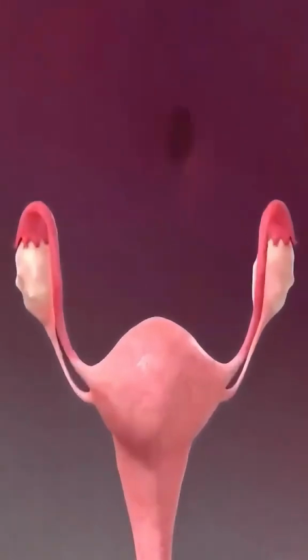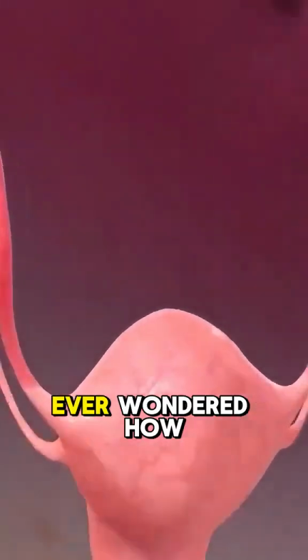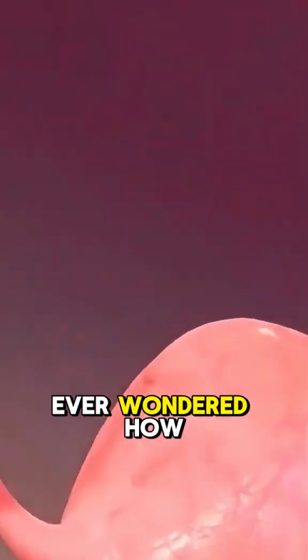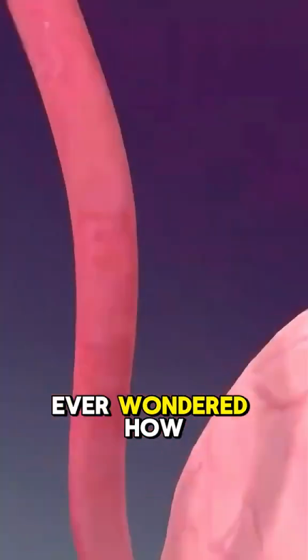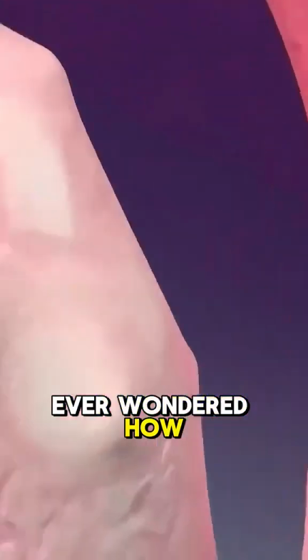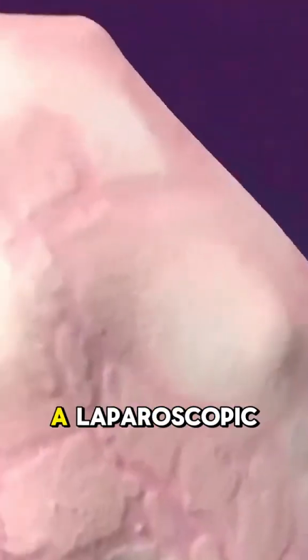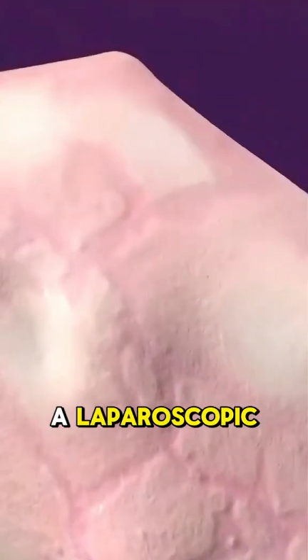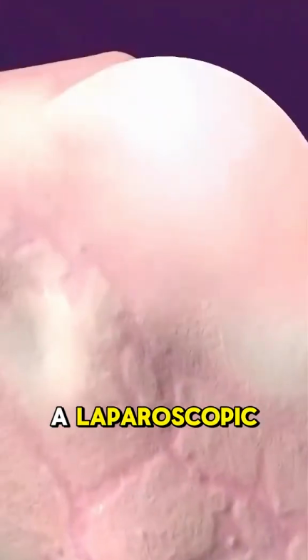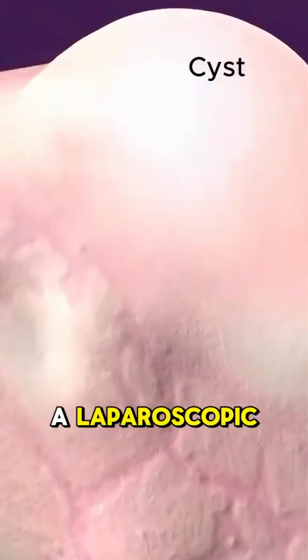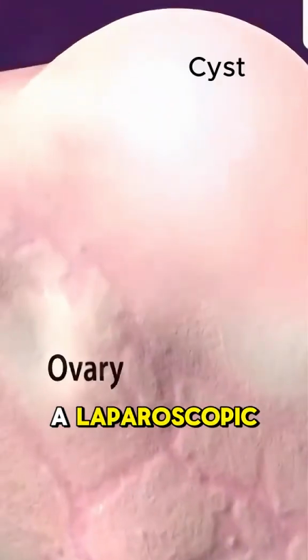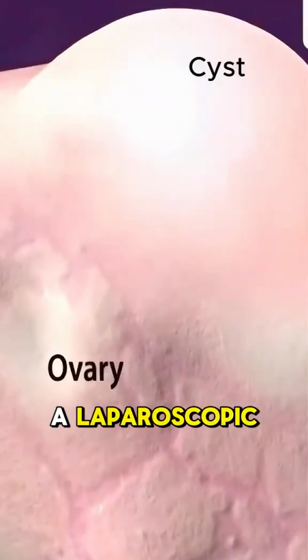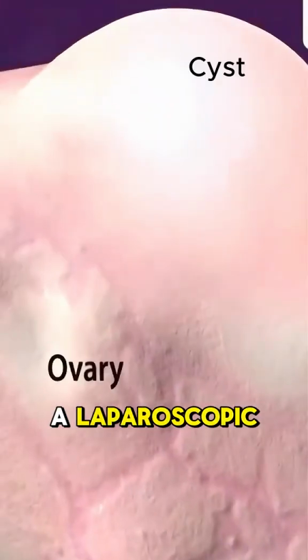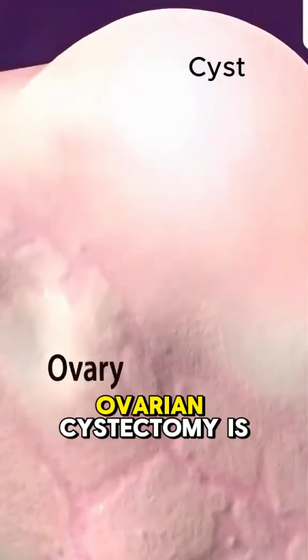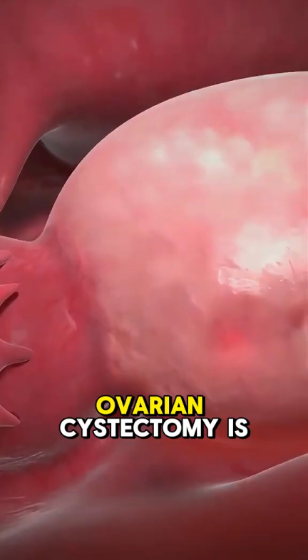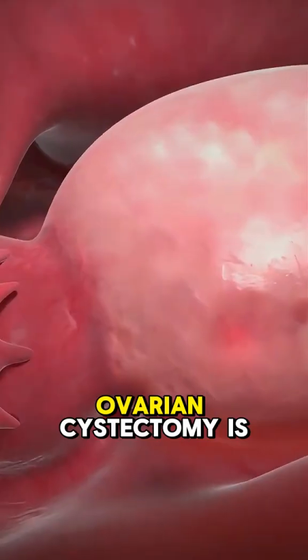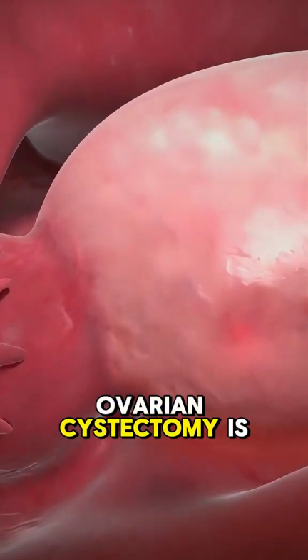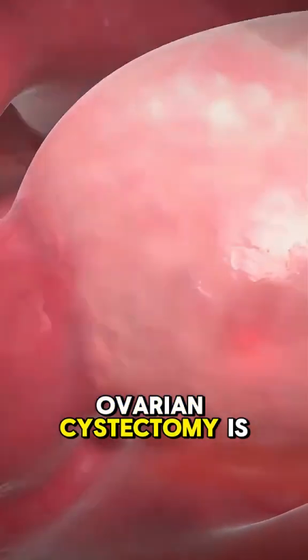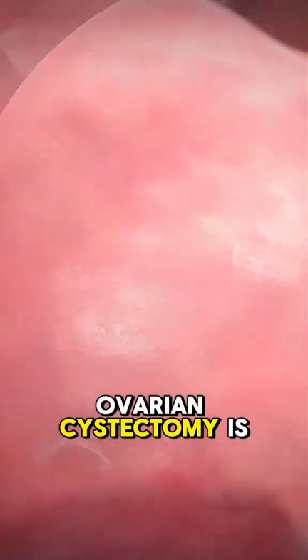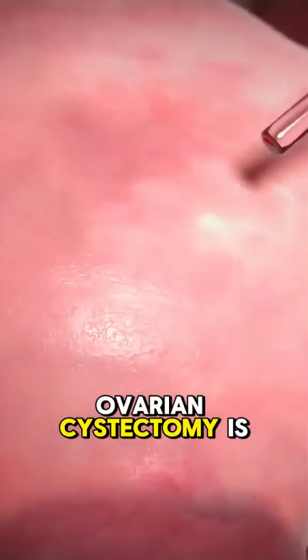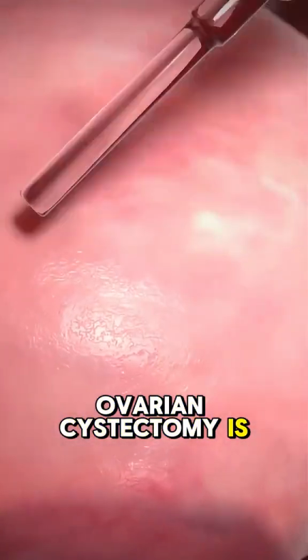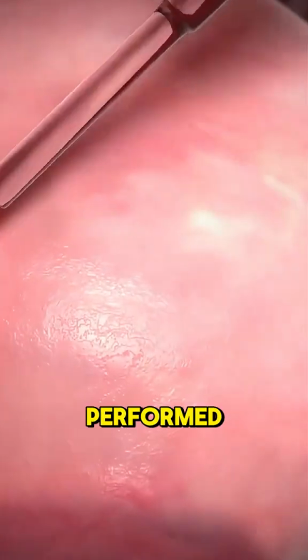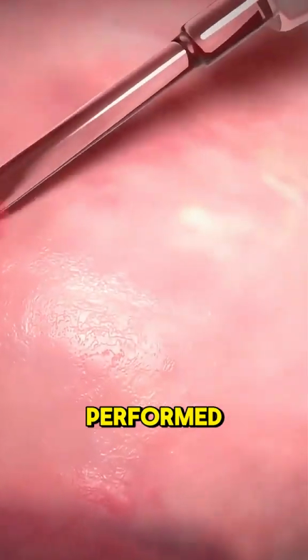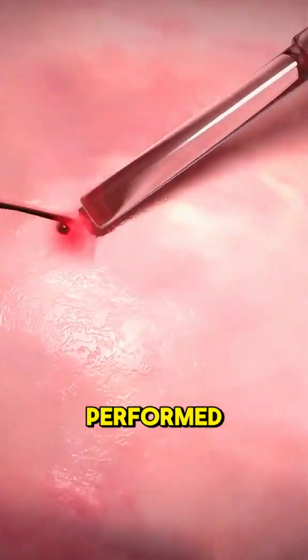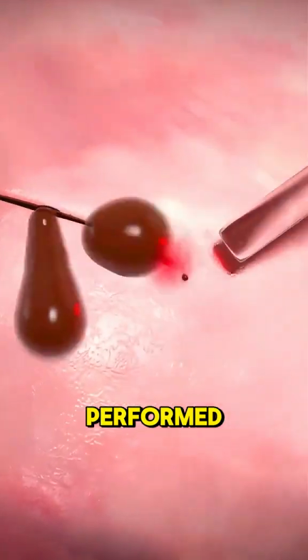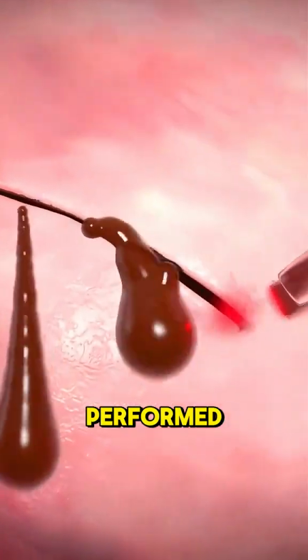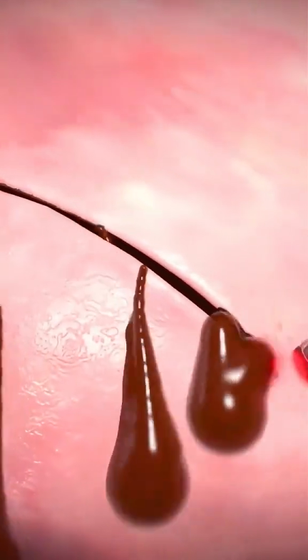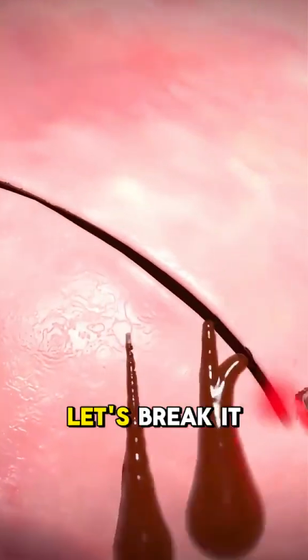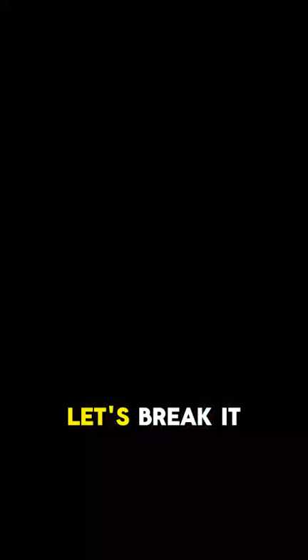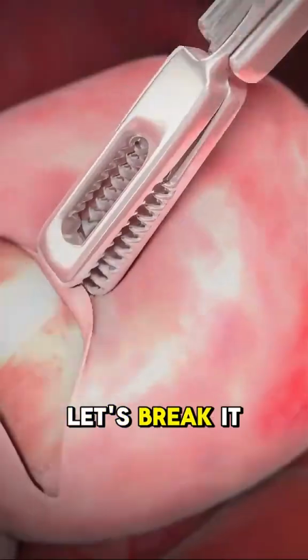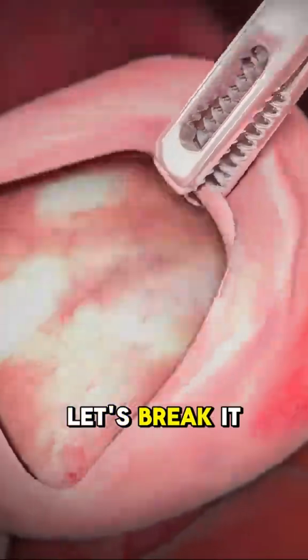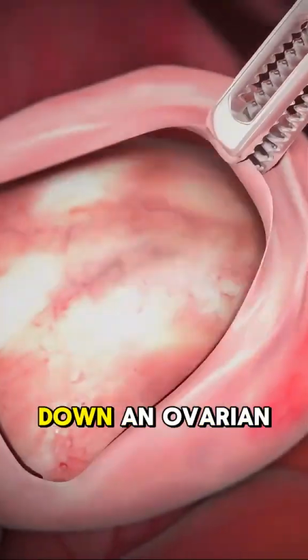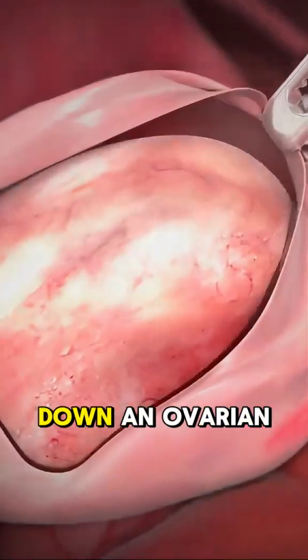Ever wondered how a laparoscopic ovarian cystectomy is performed? Let's break it down.